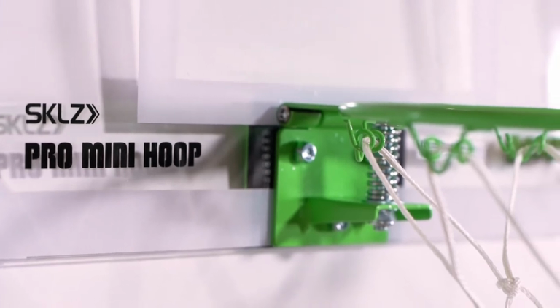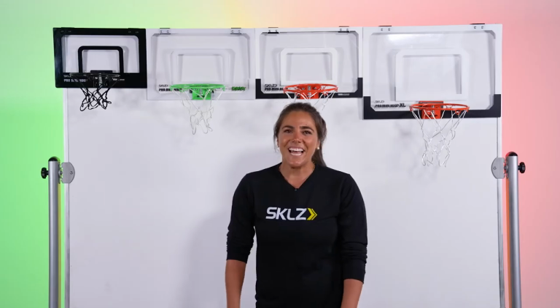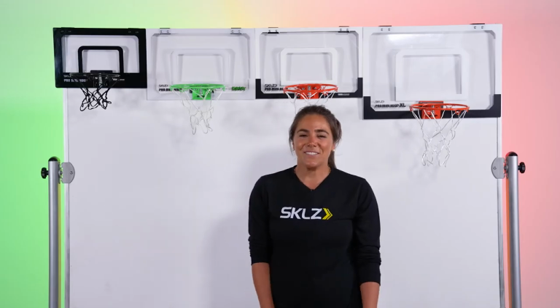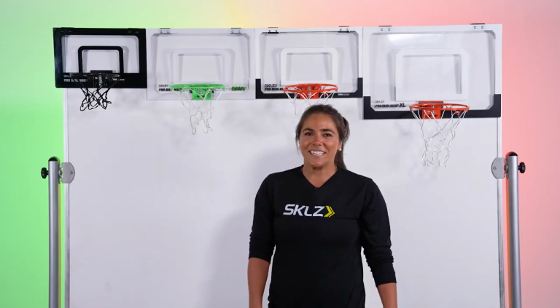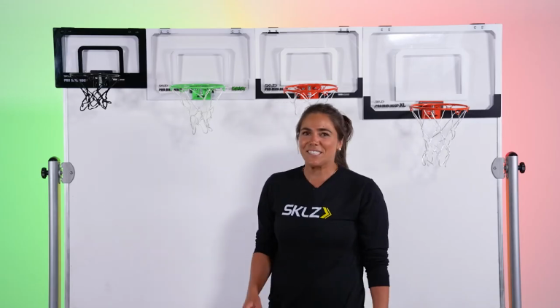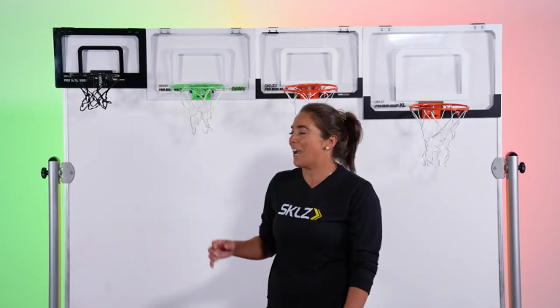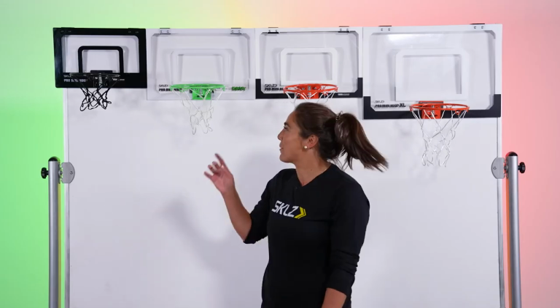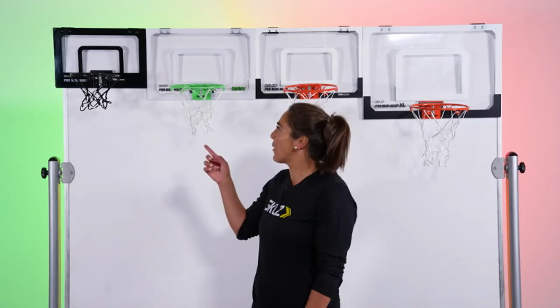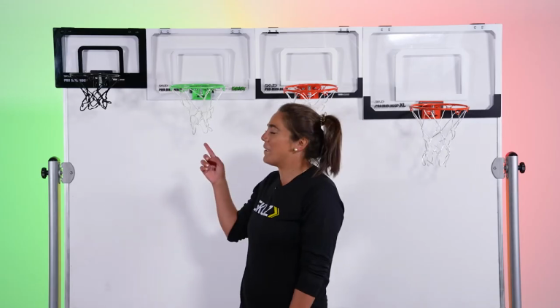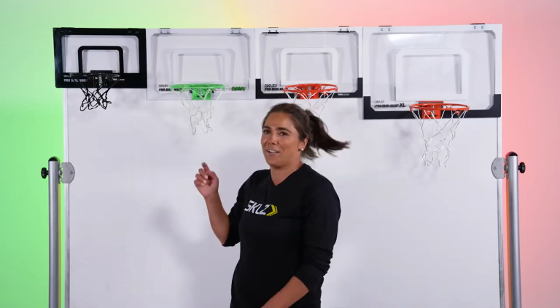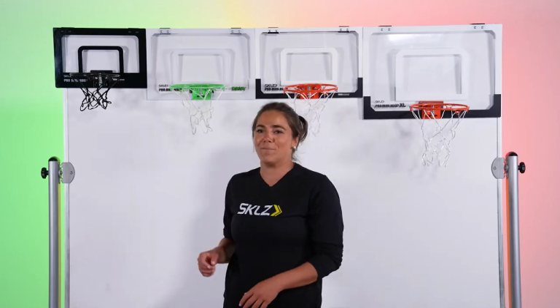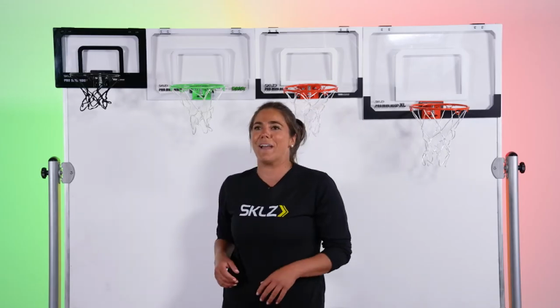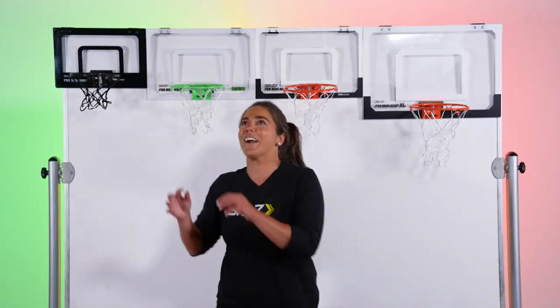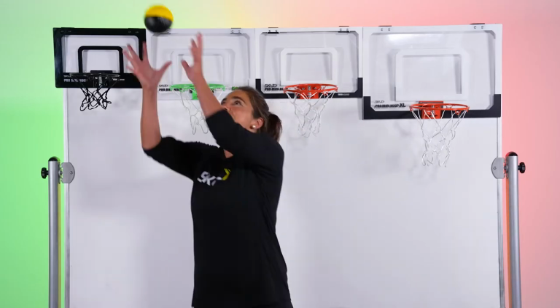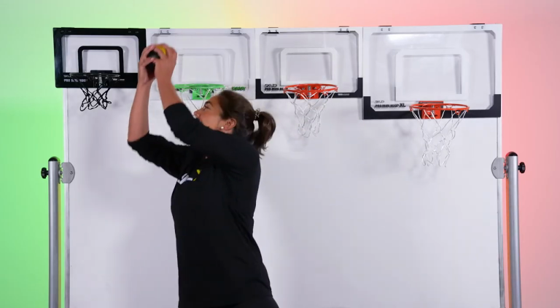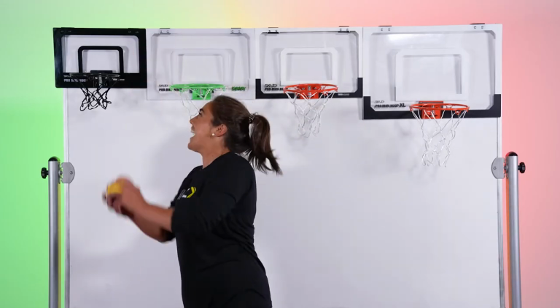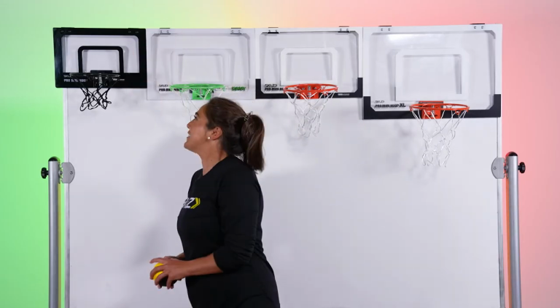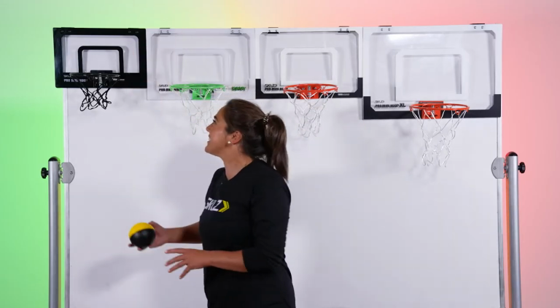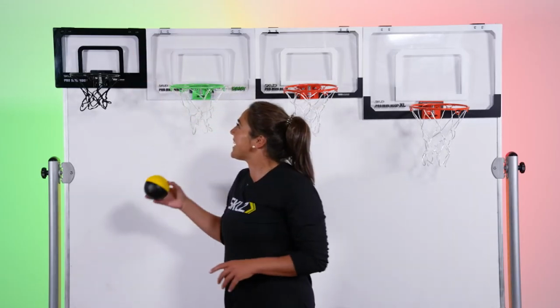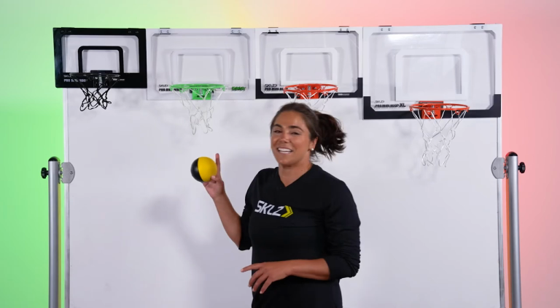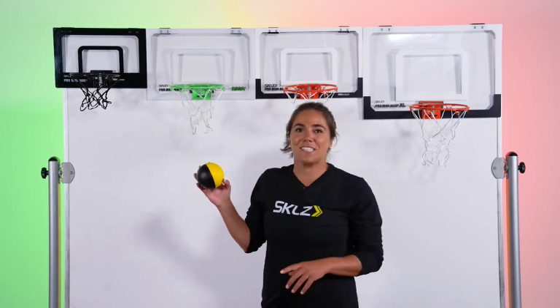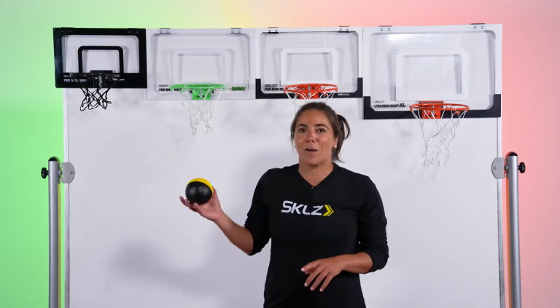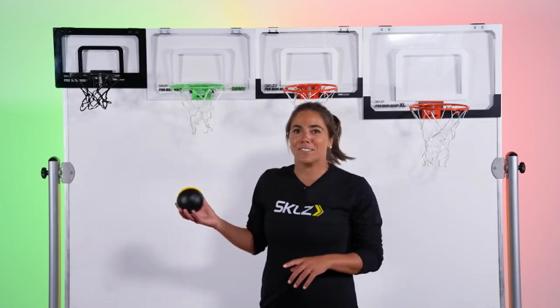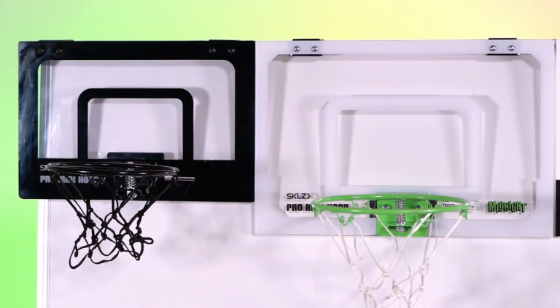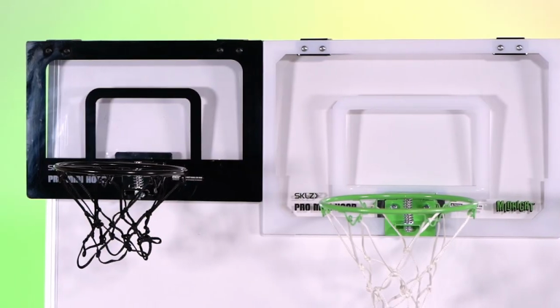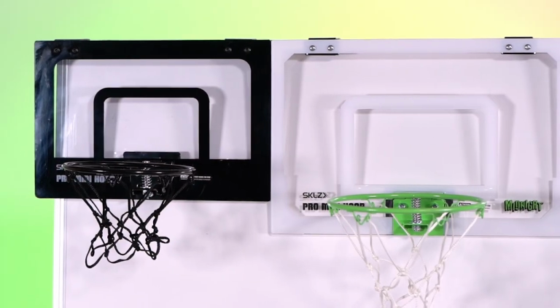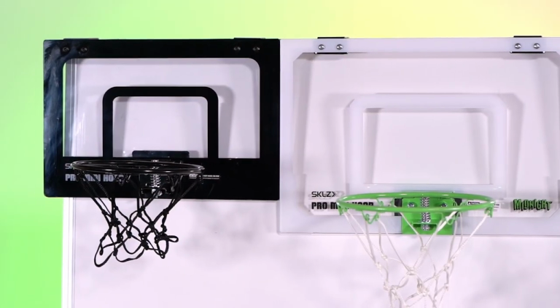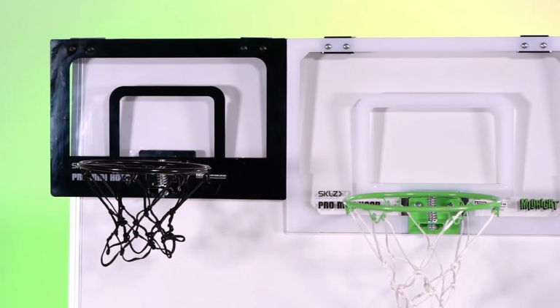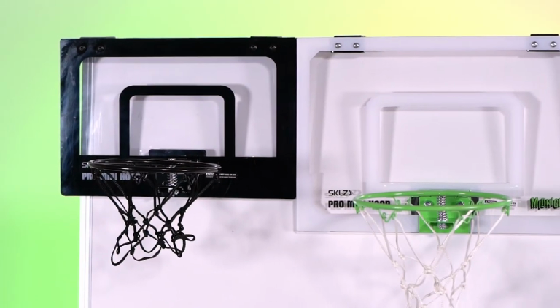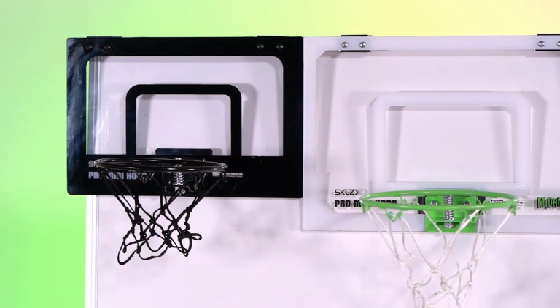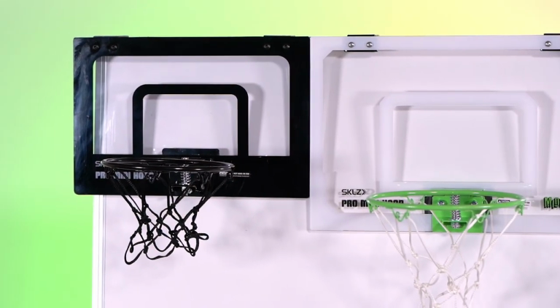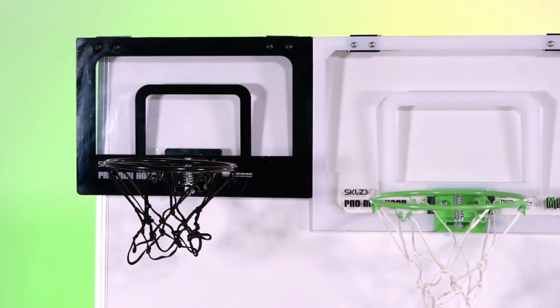Last but not least, we have our Pro Mini Hoop Micro. As you can see, it's the smallest in the group, but it still packs a punch.